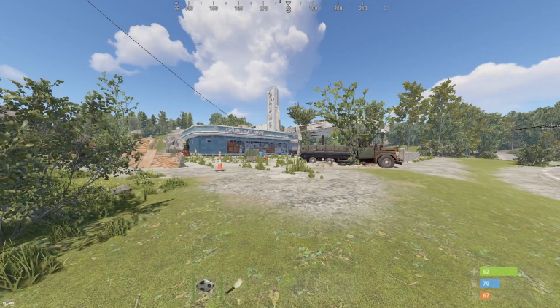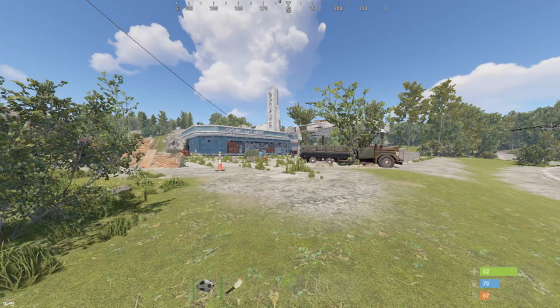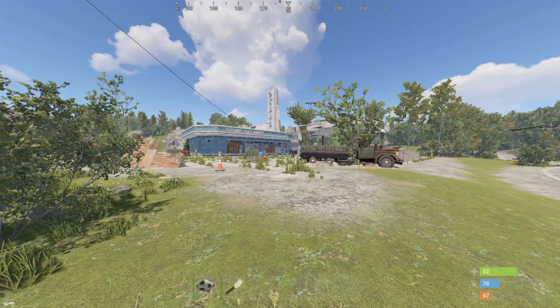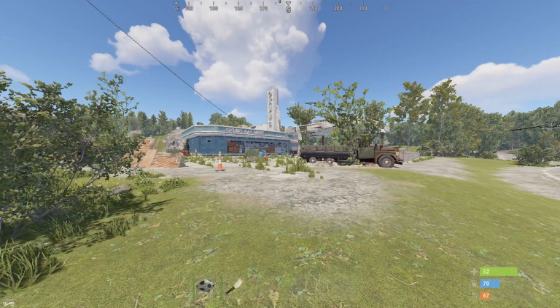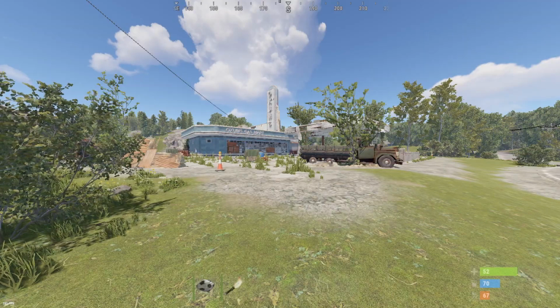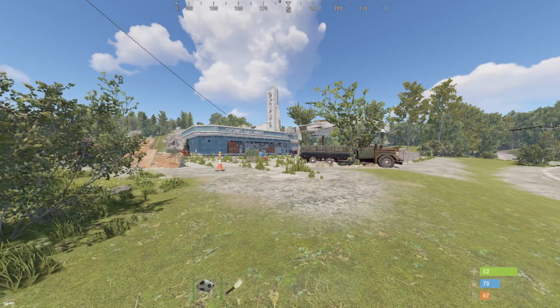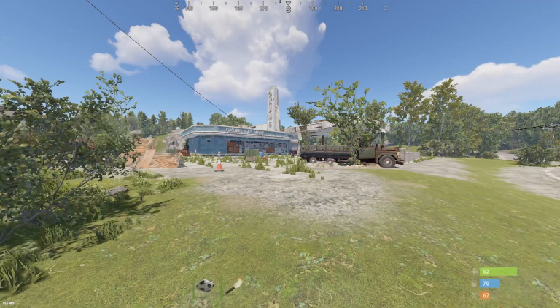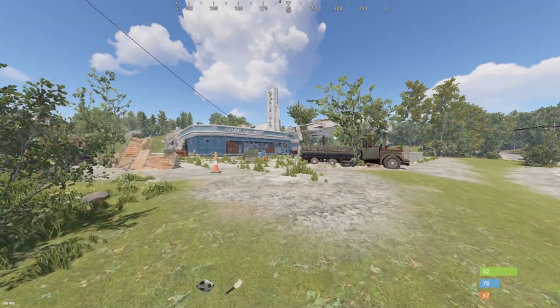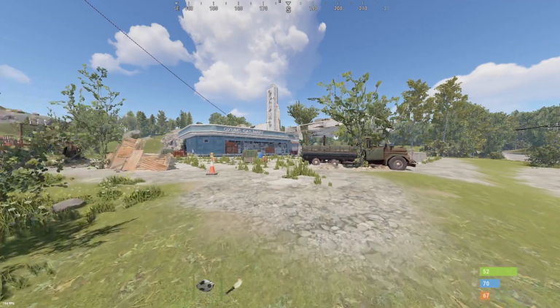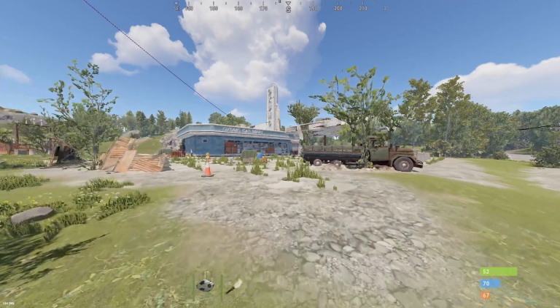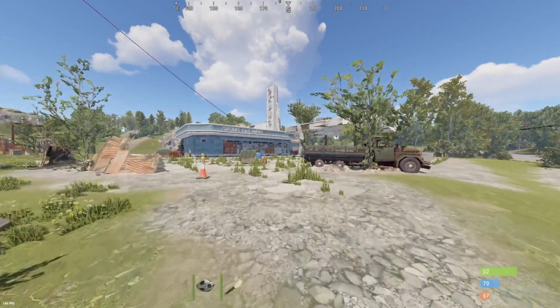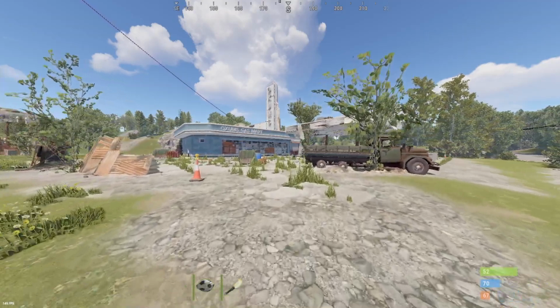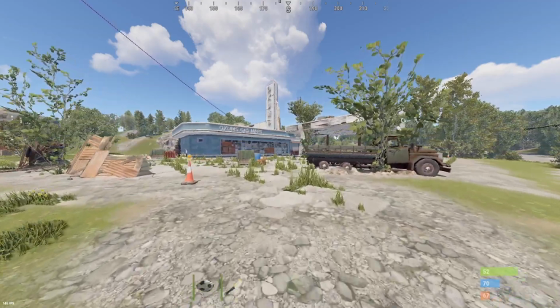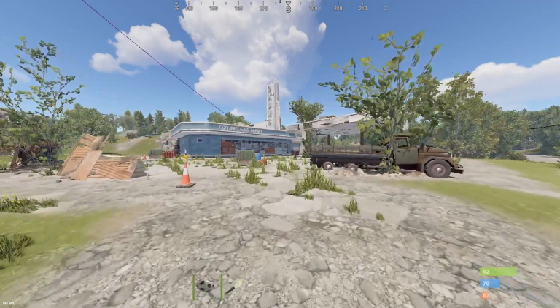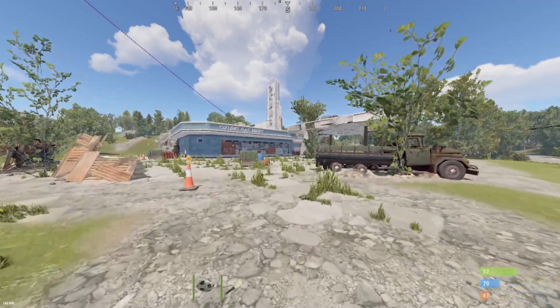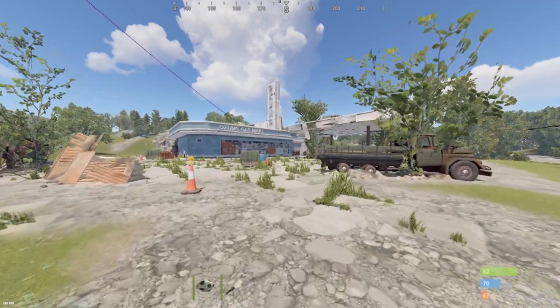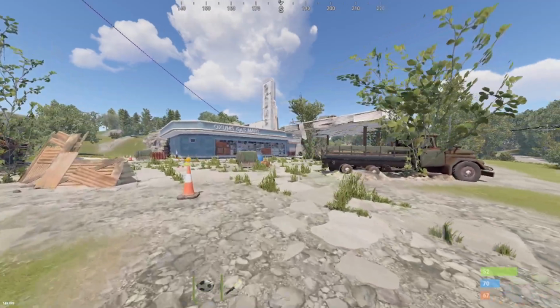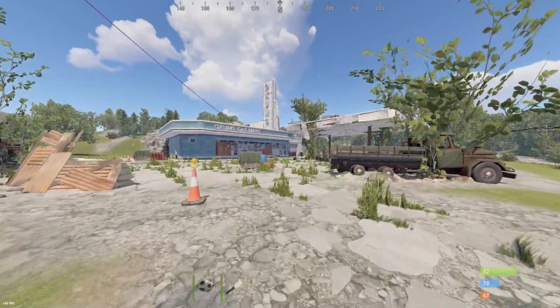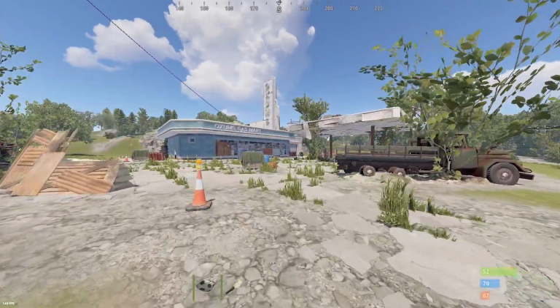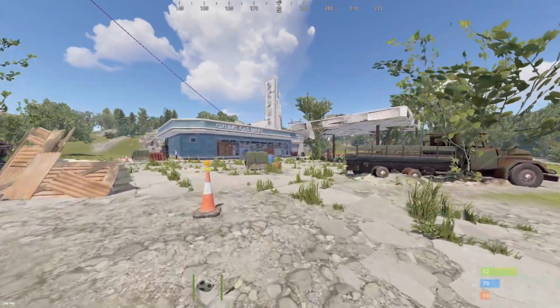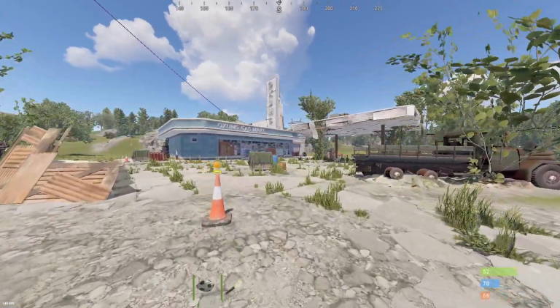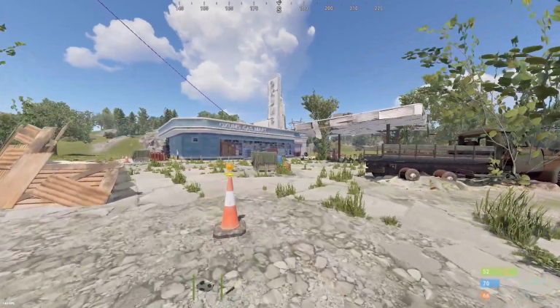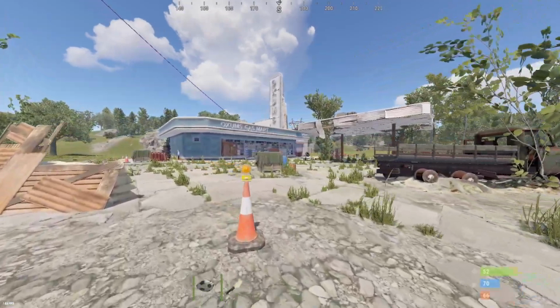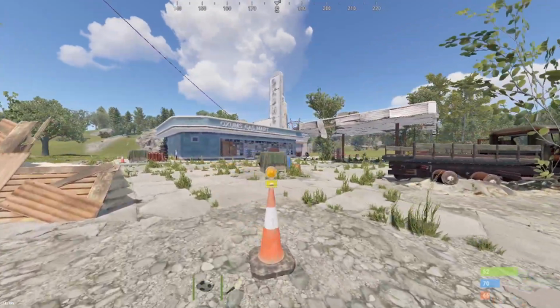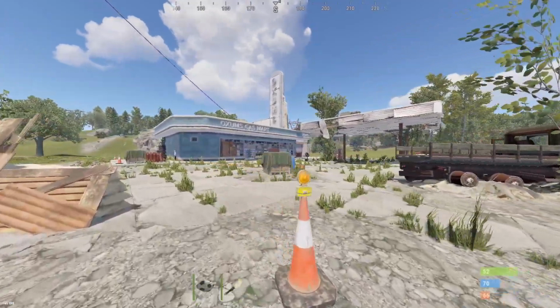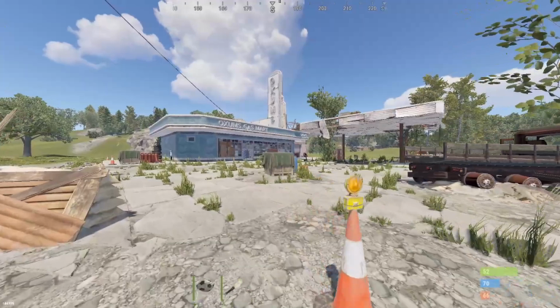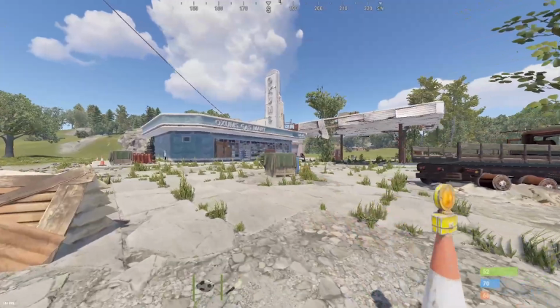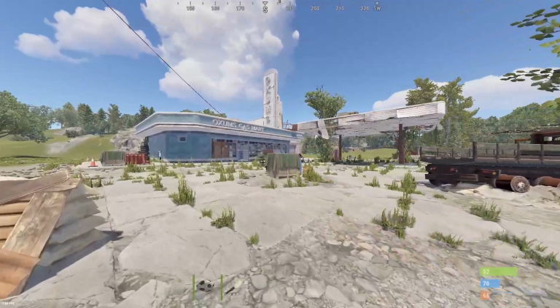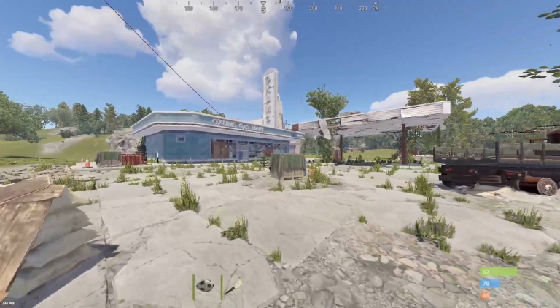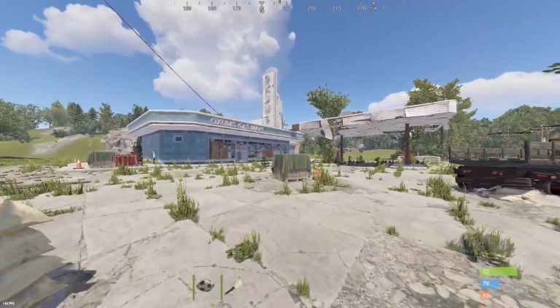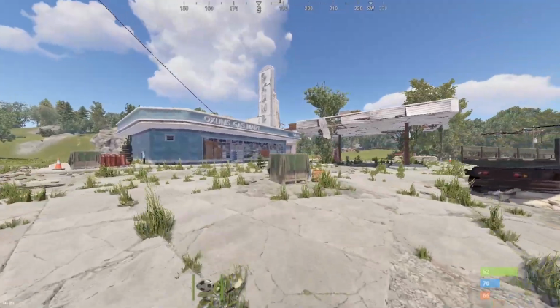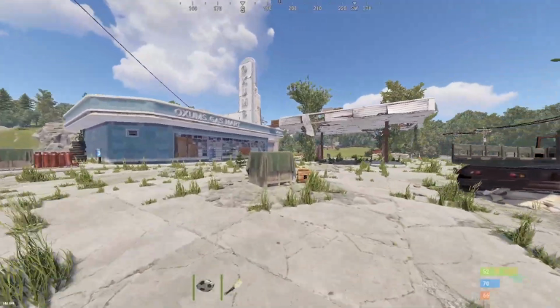What is going on everyone? Today we have the third monument guide for our series and it is Oxum's gas station.